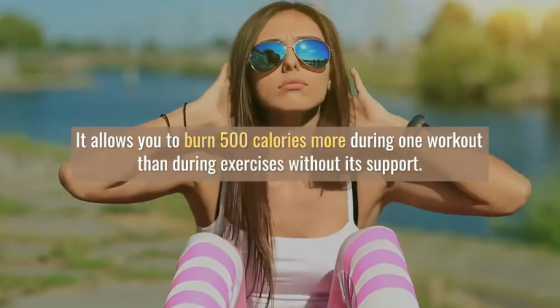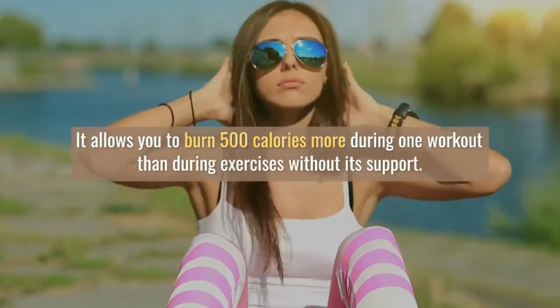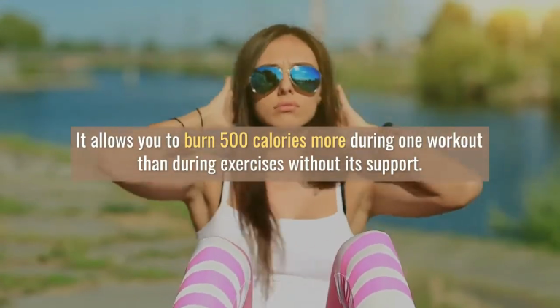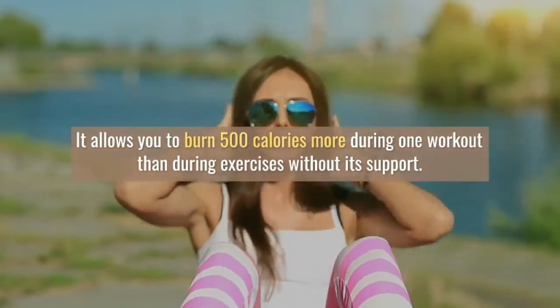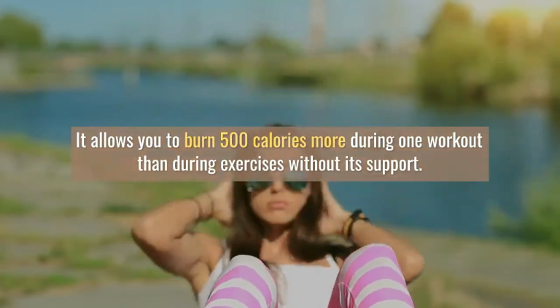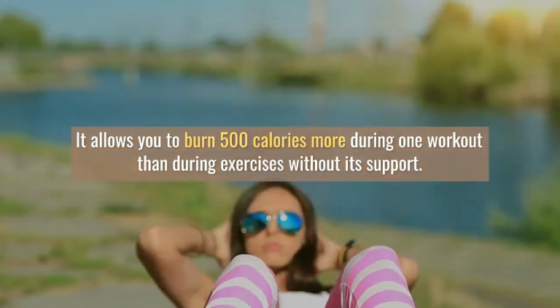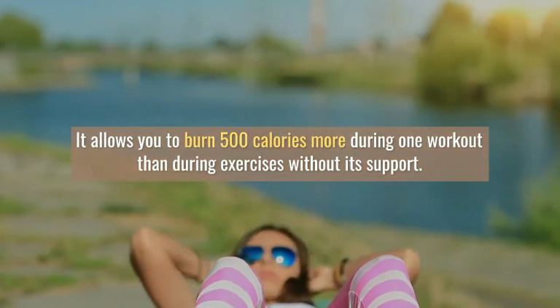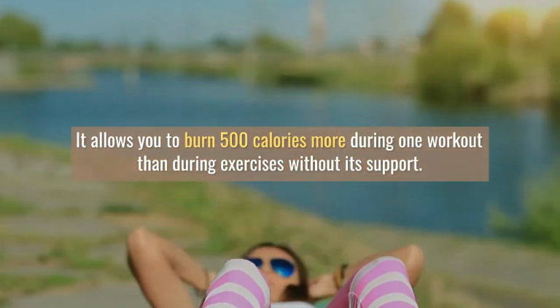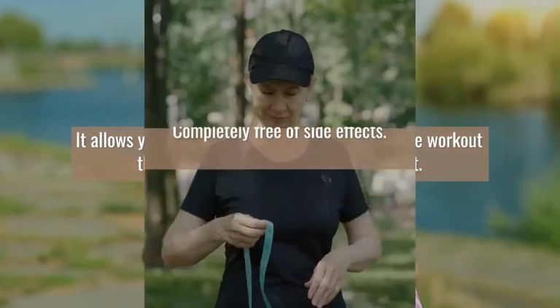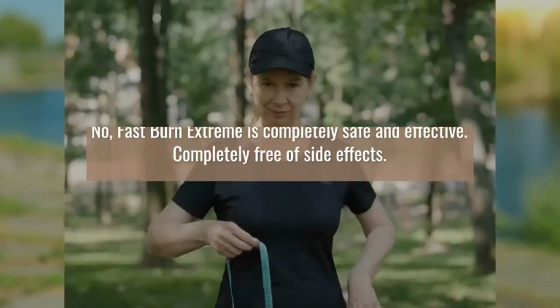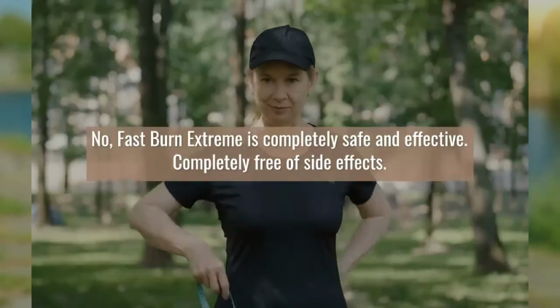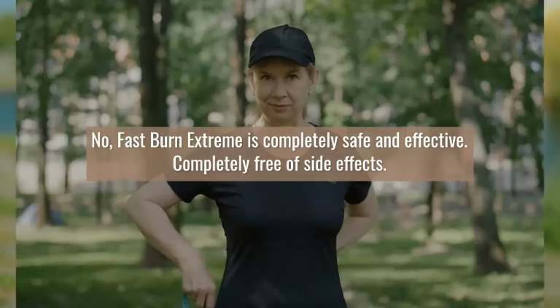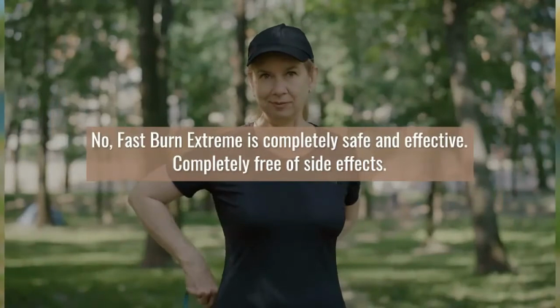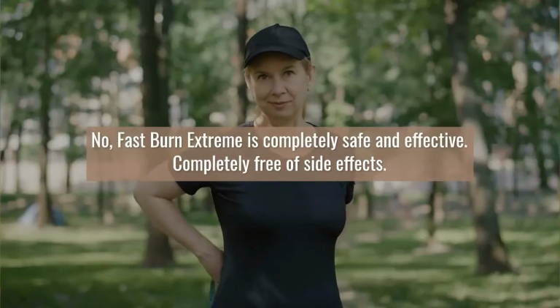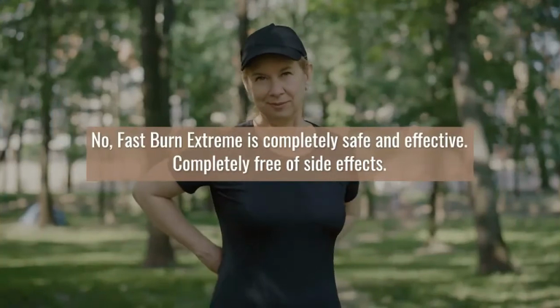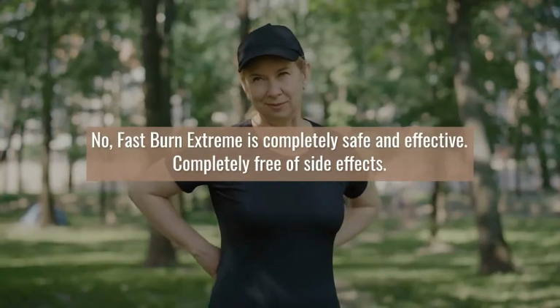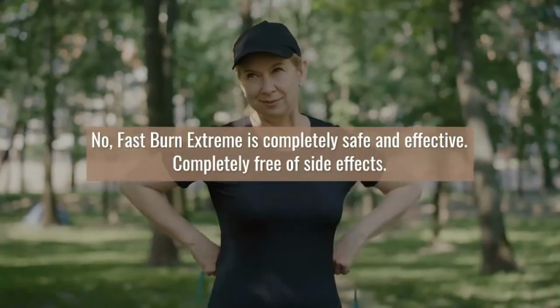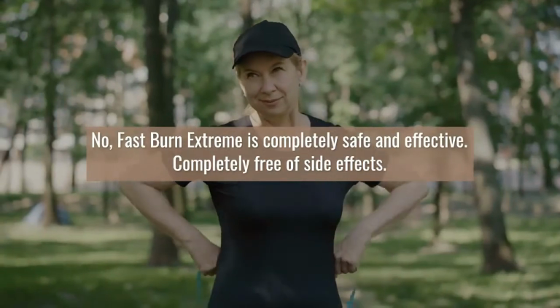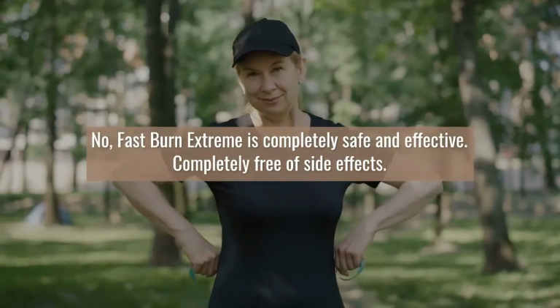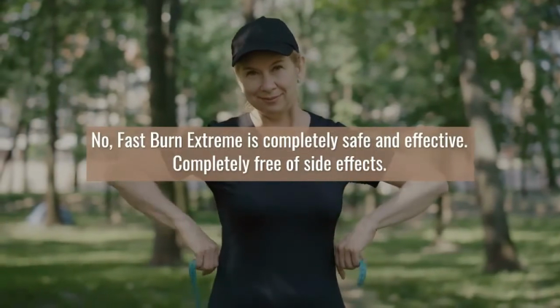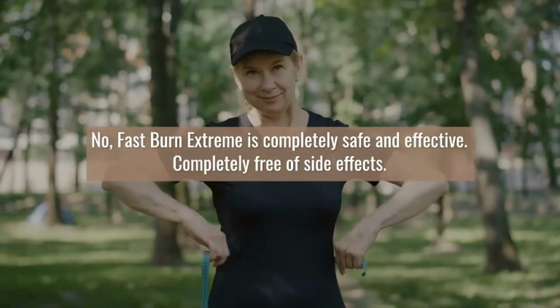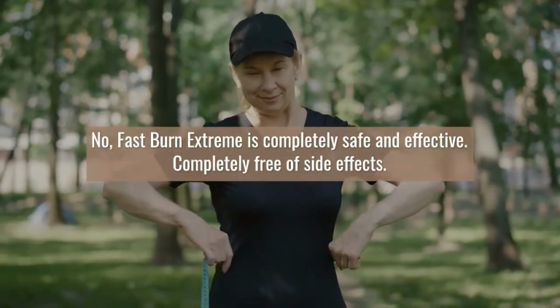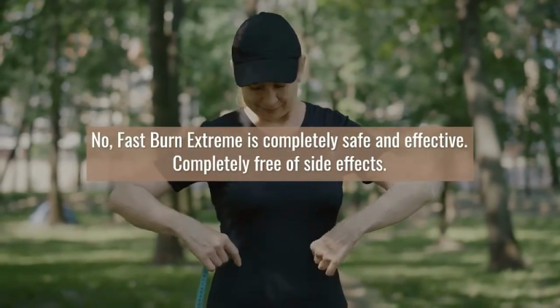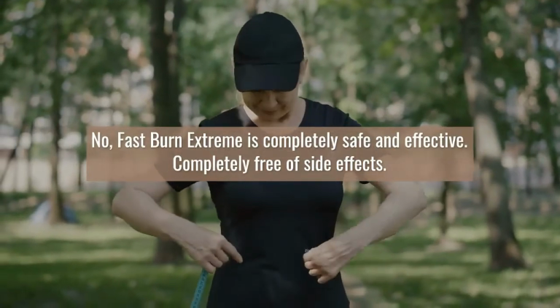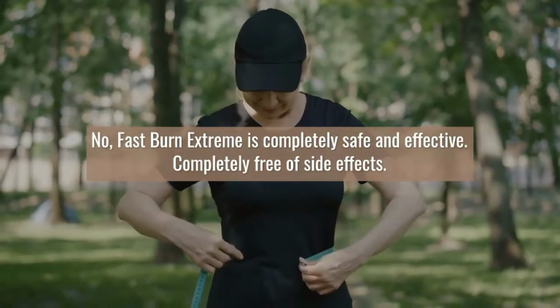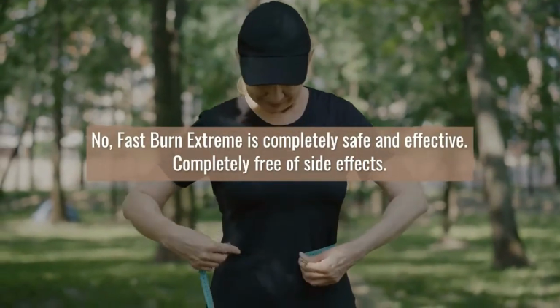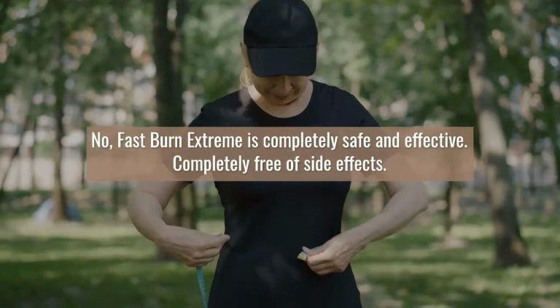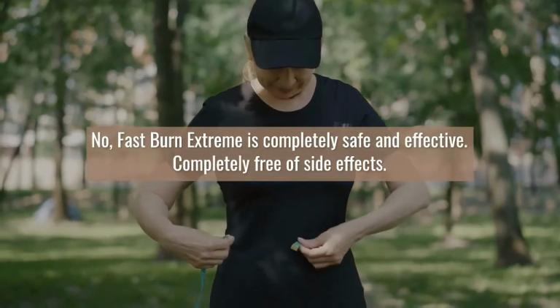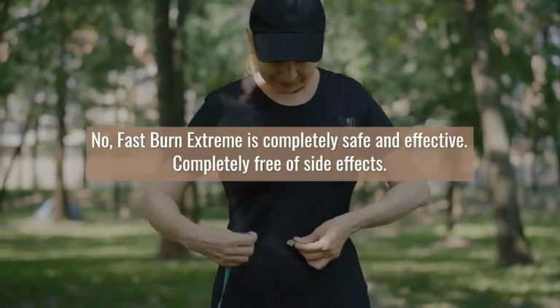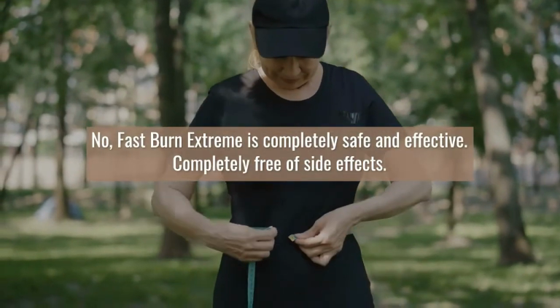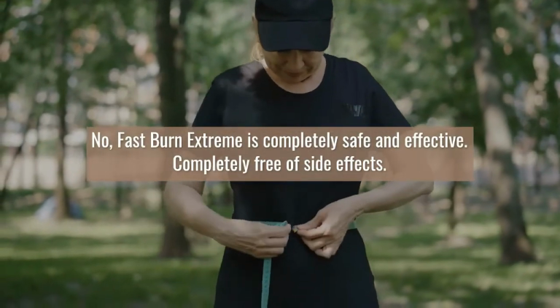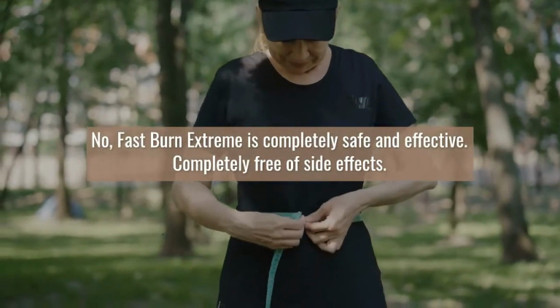People who train often make the same mistake — they focus on building muscle instead of removing body fat first.